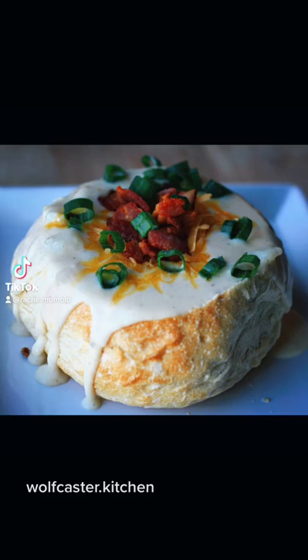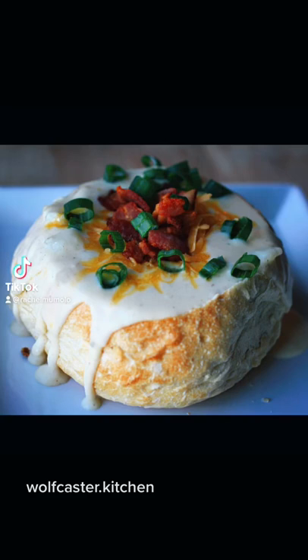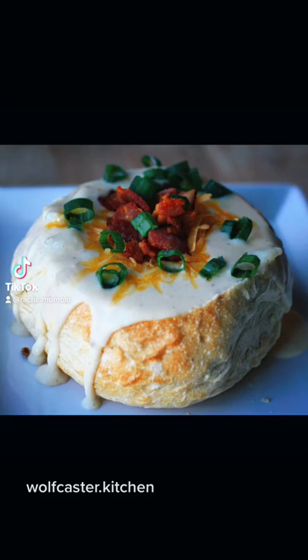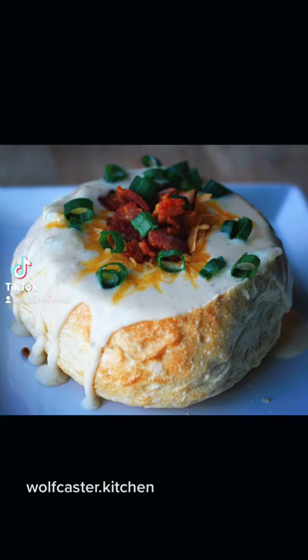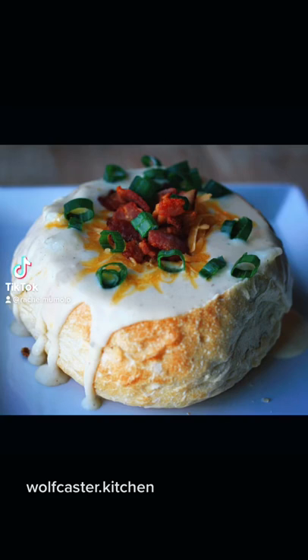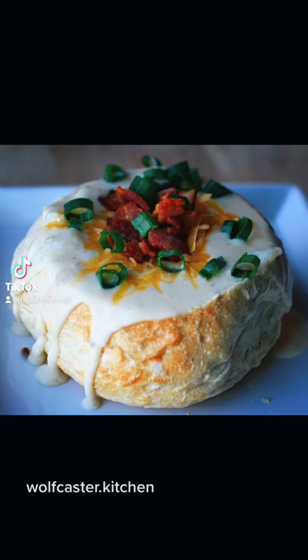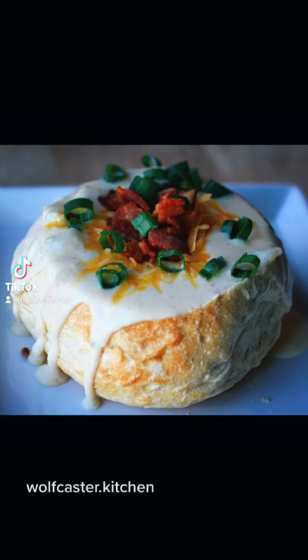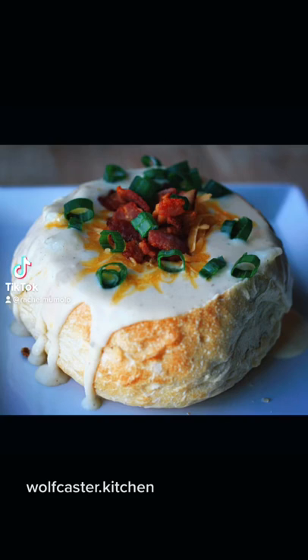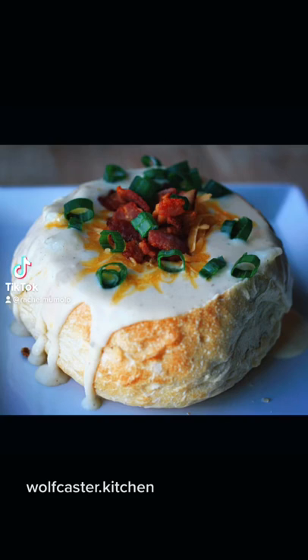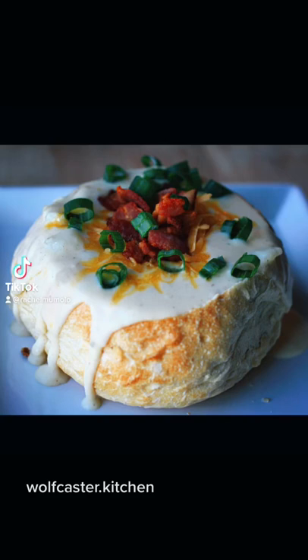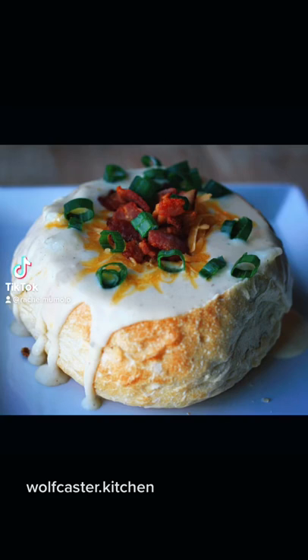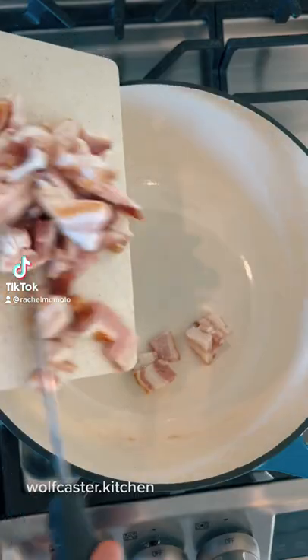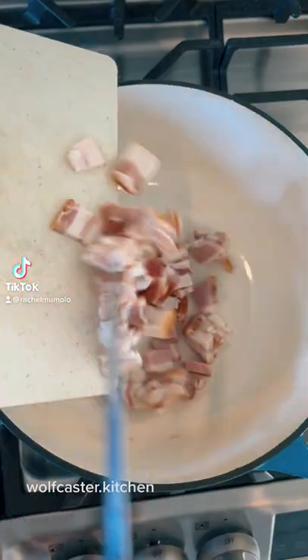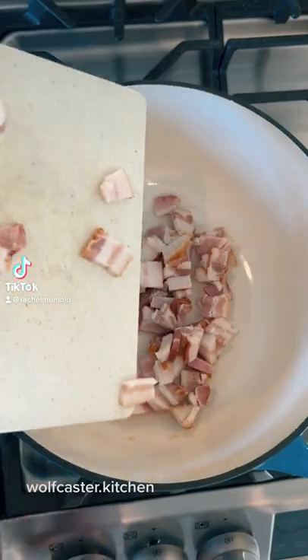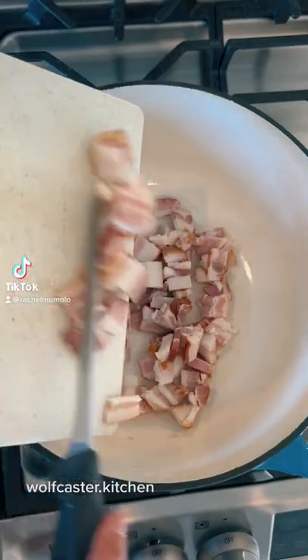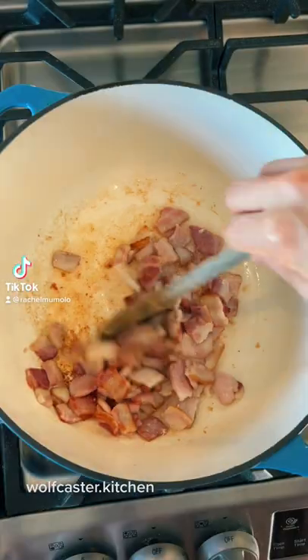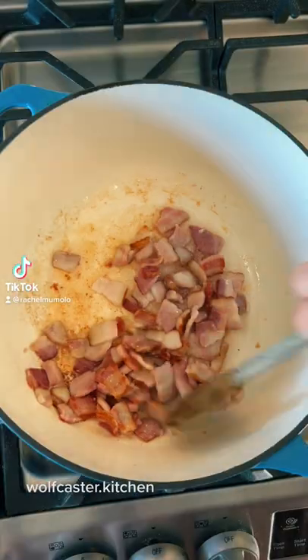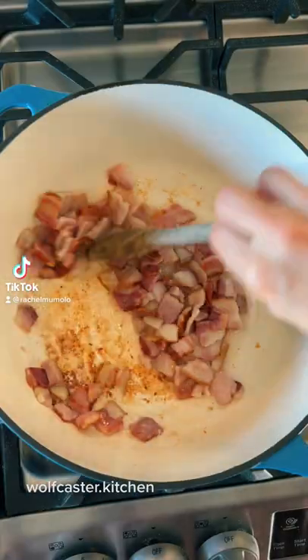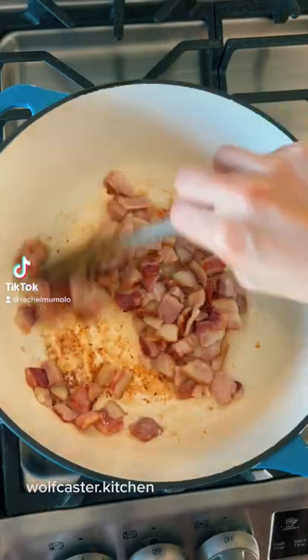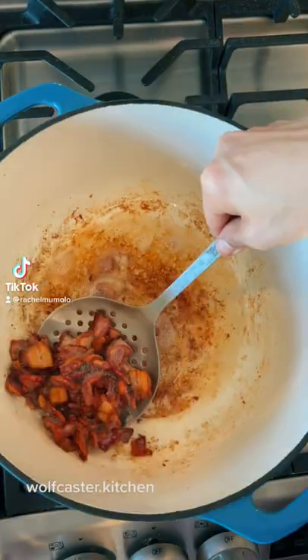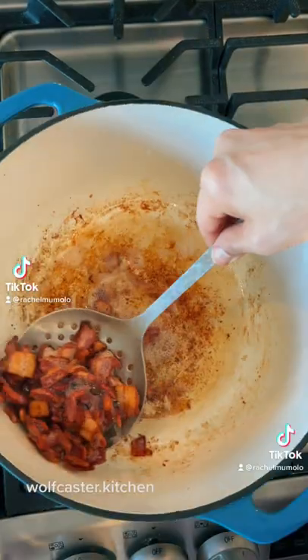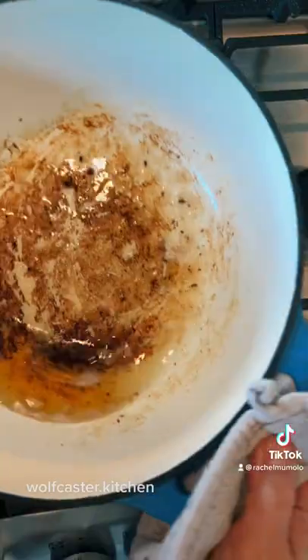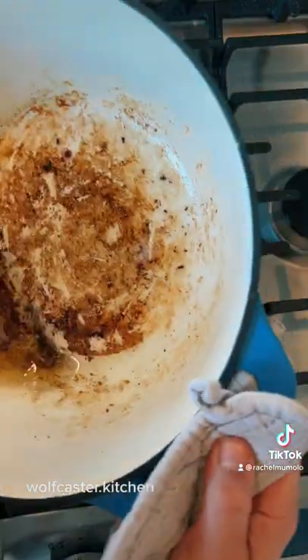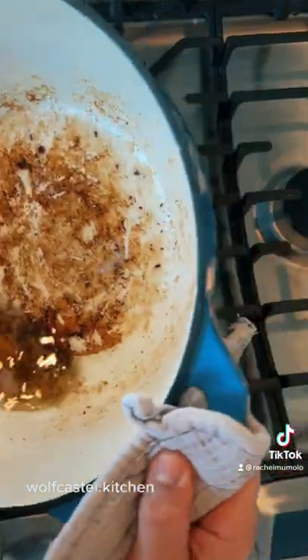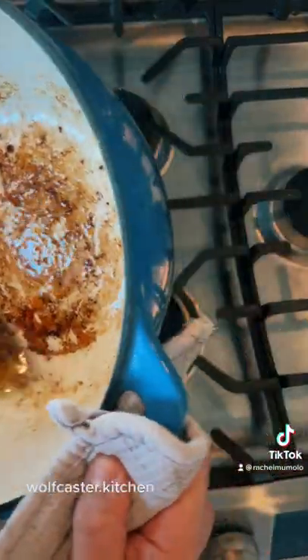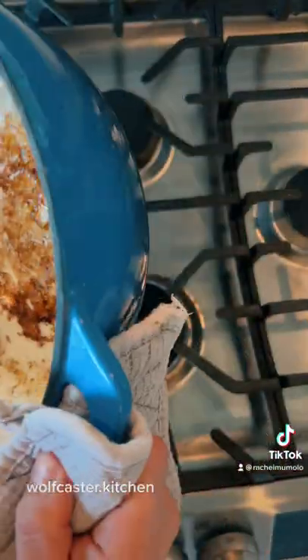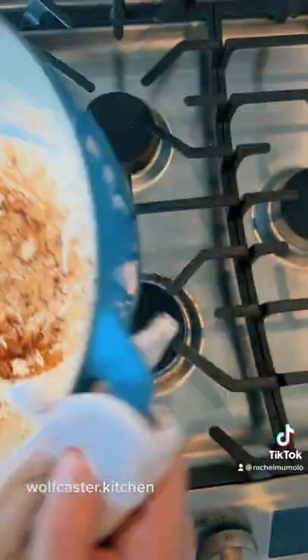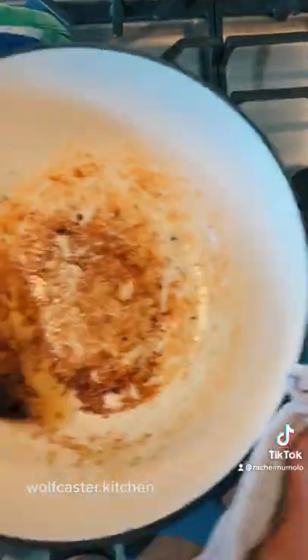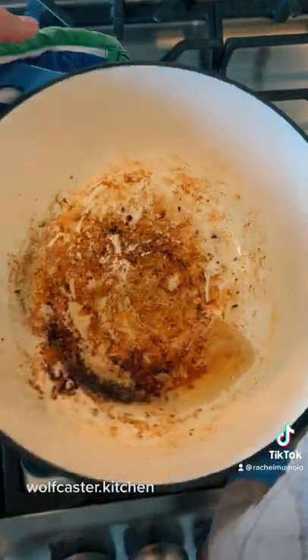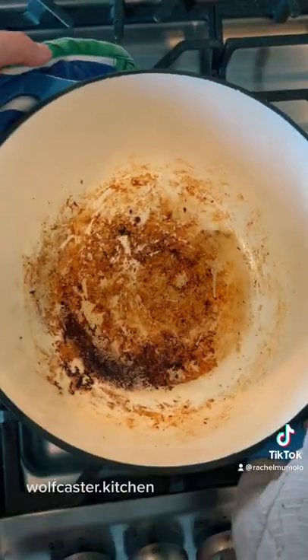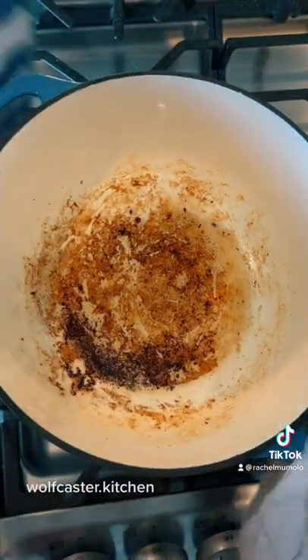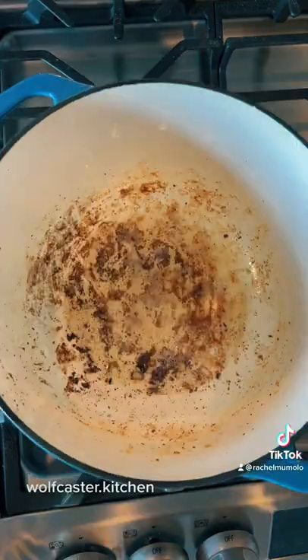Let's make creamy potato soup in a bread bowl. Cook bacon in a large pot, then reserve half of that bacon fat.